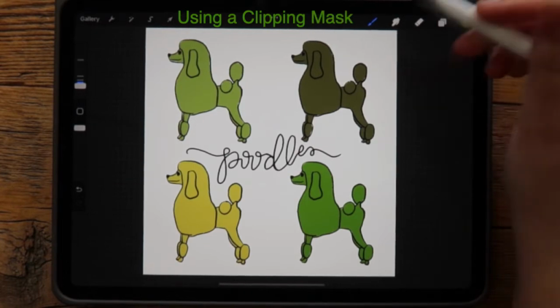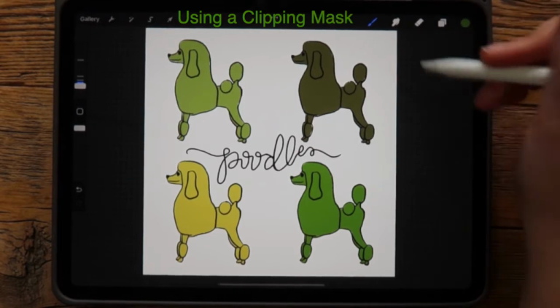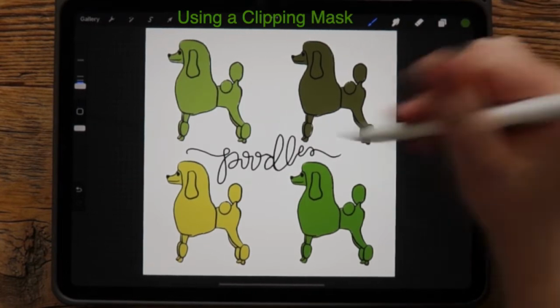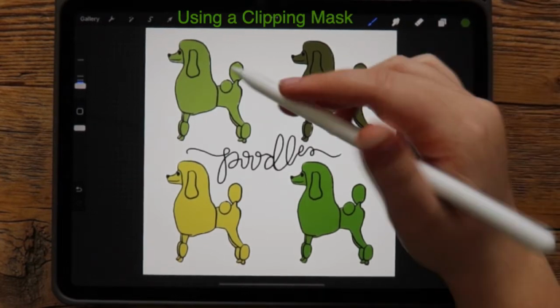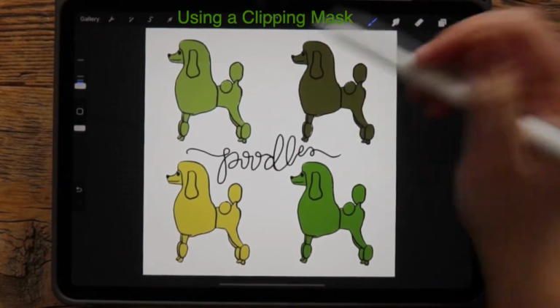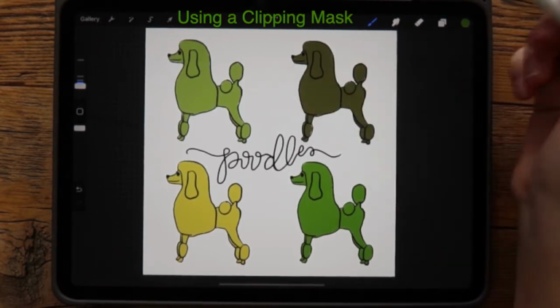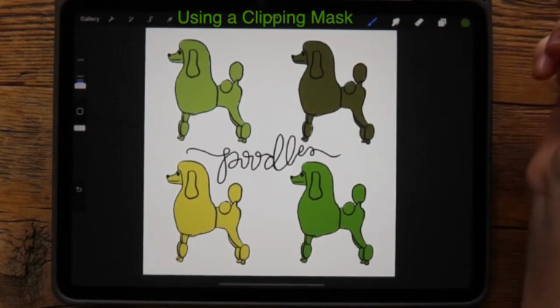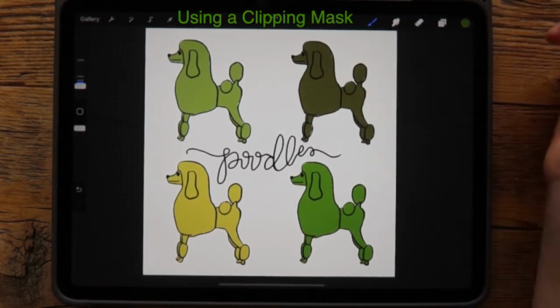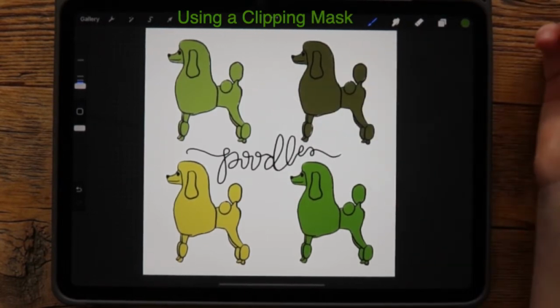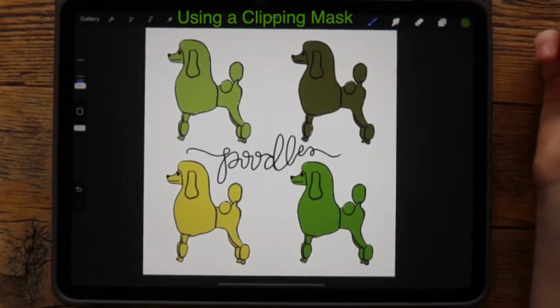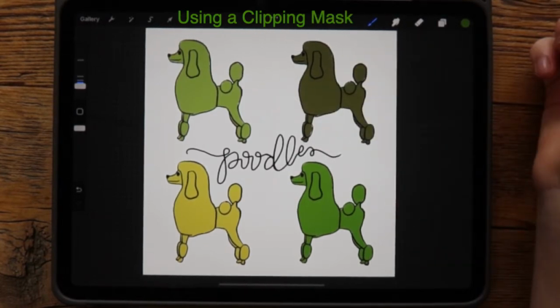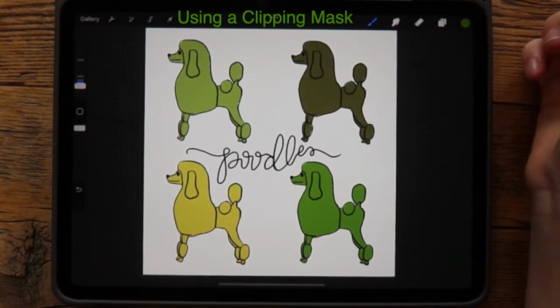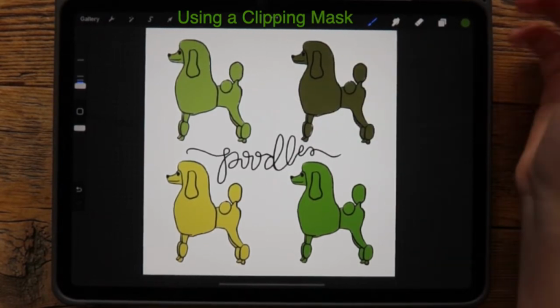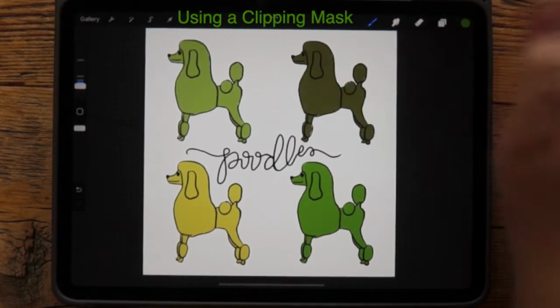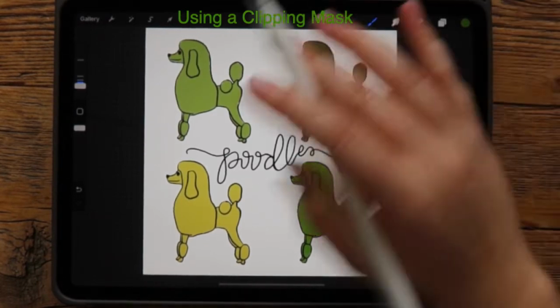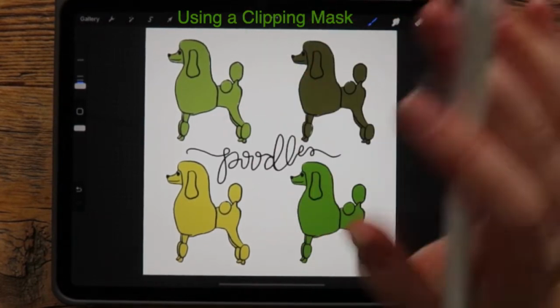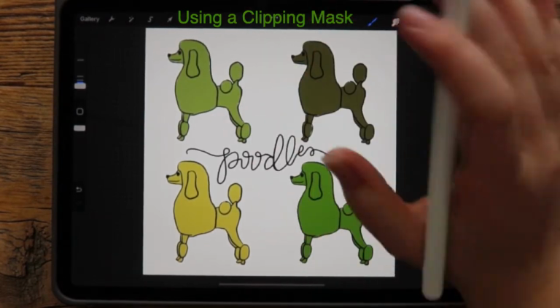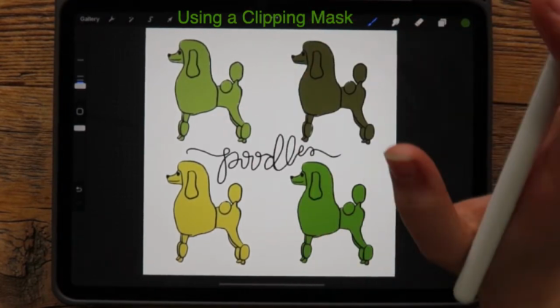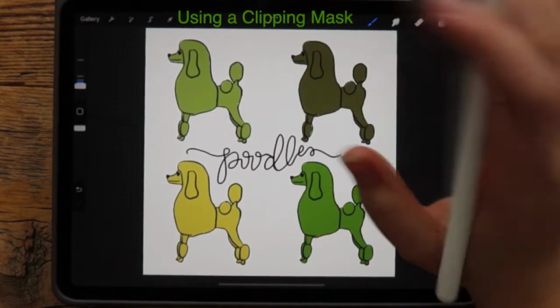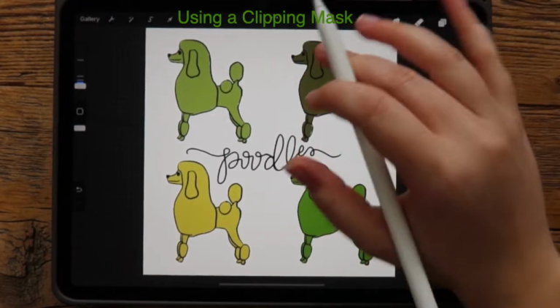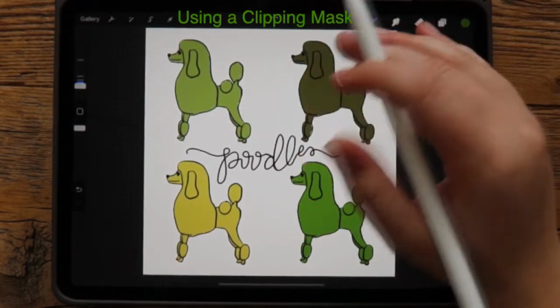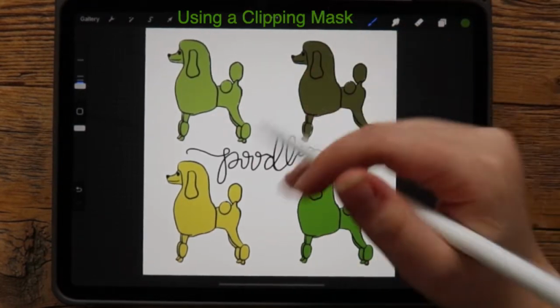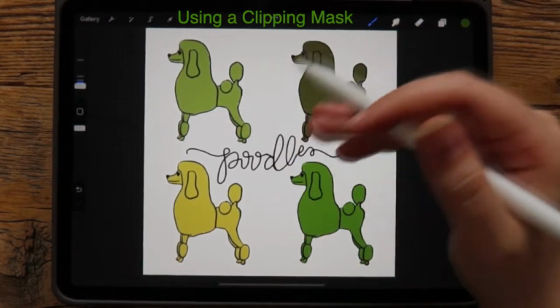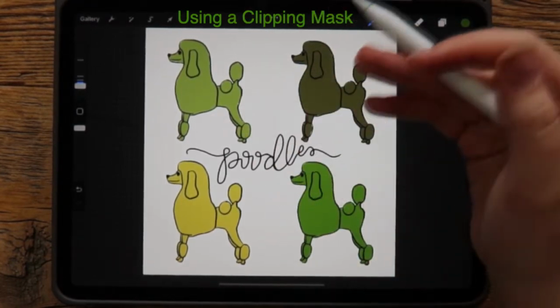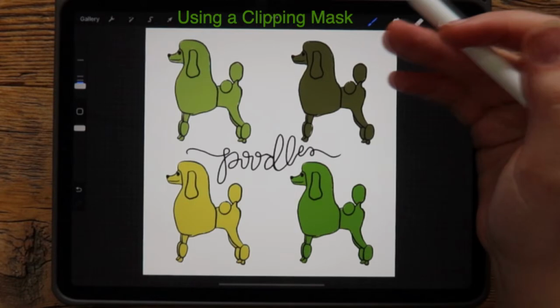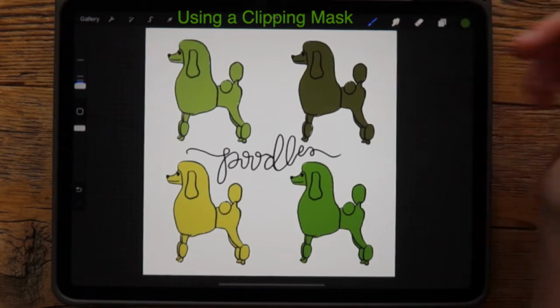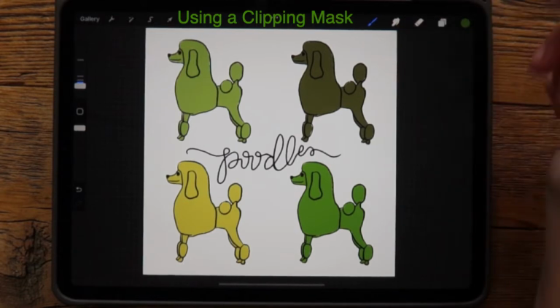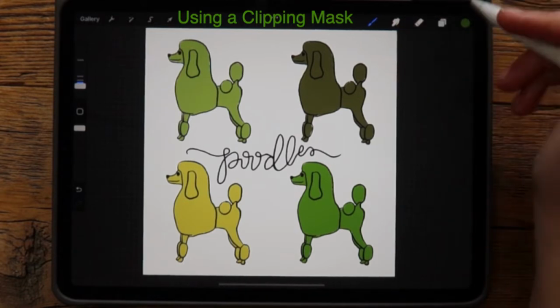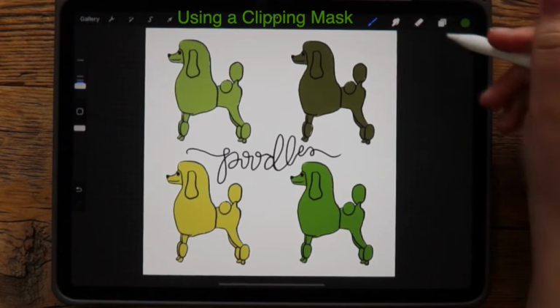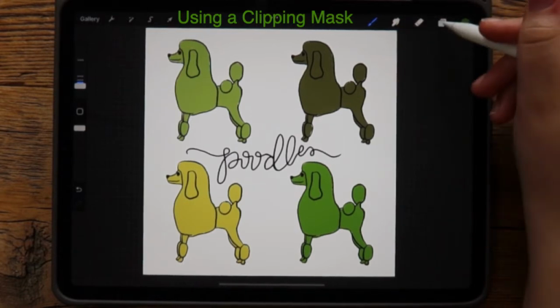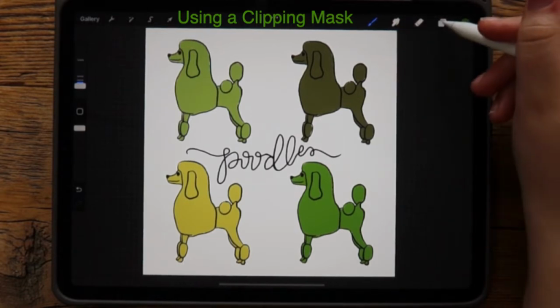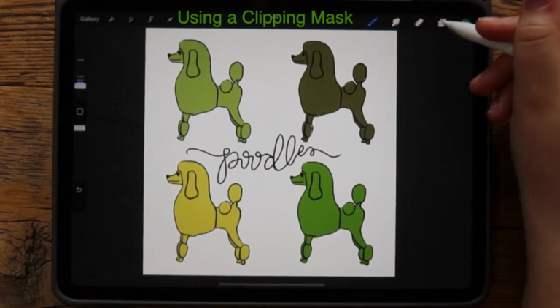A clipping mask is a tool that lets you draw on a layer without touching anything else. I'll demonstrate.